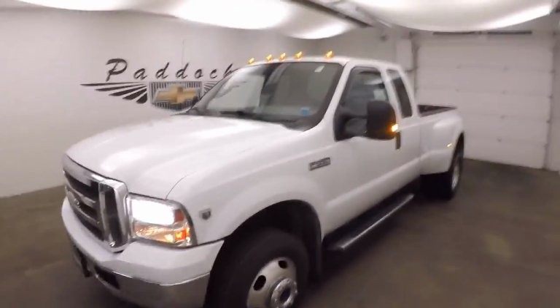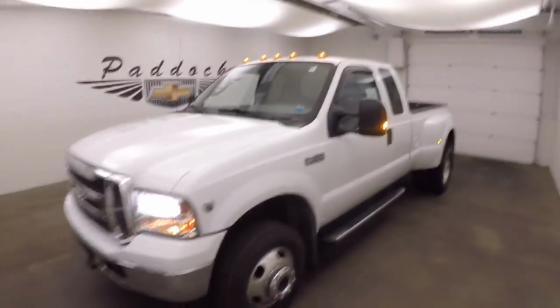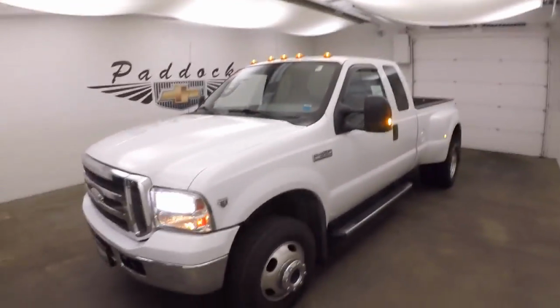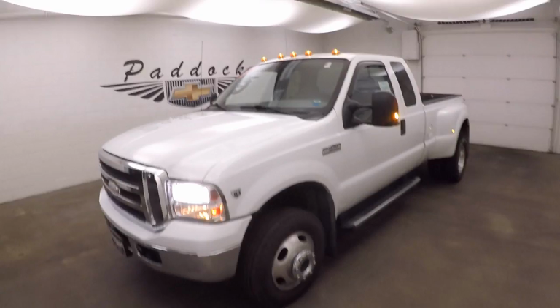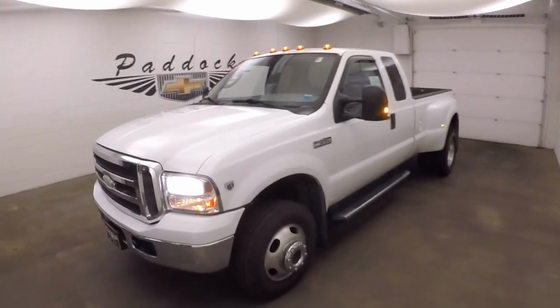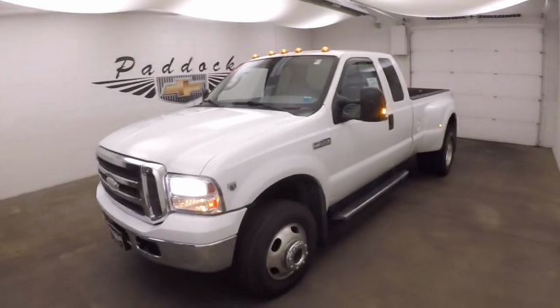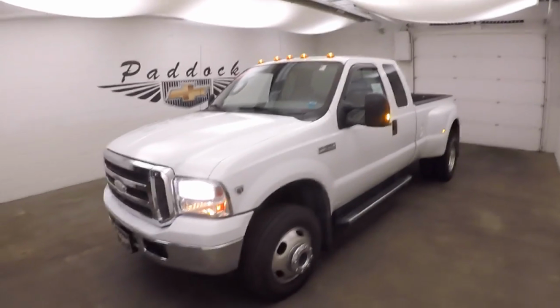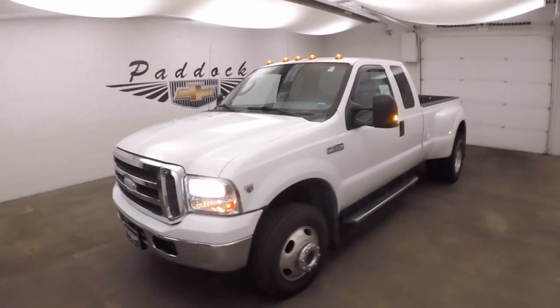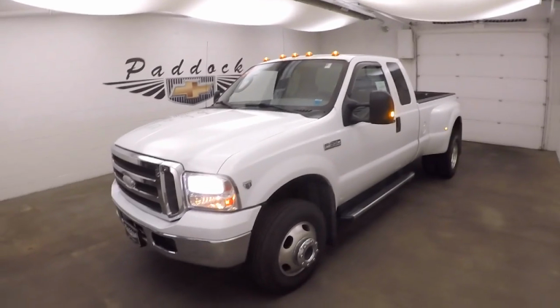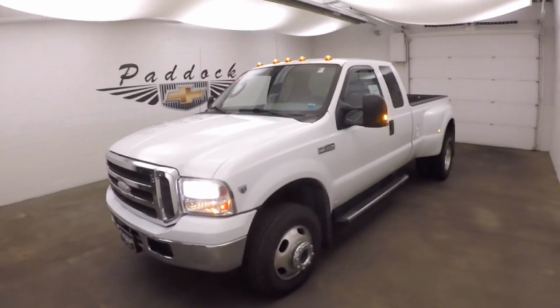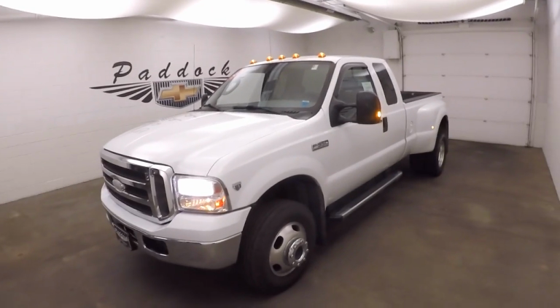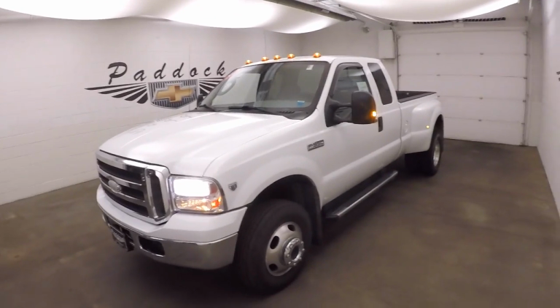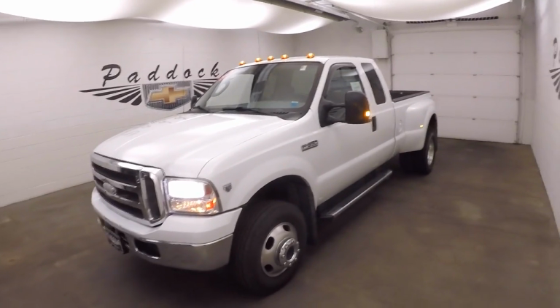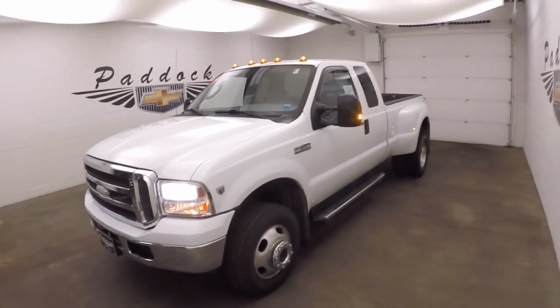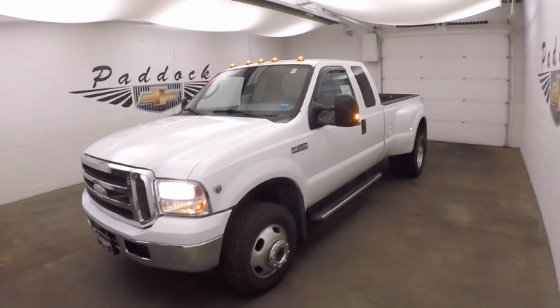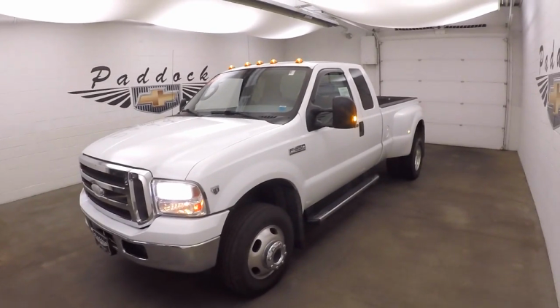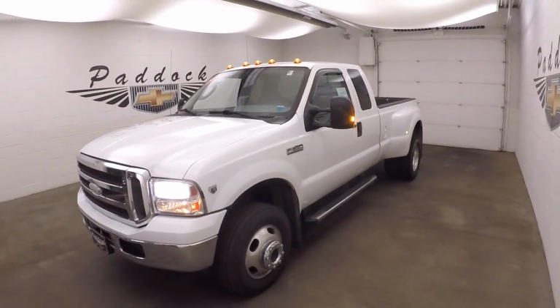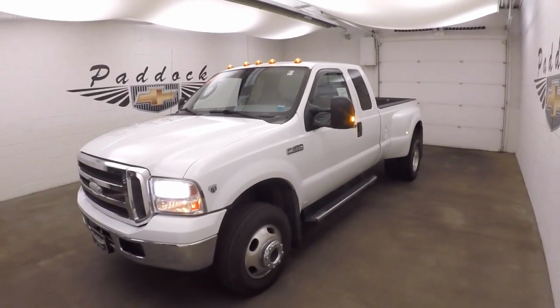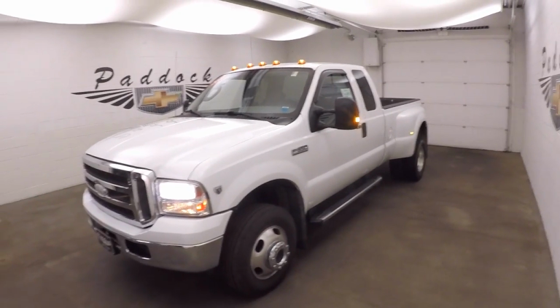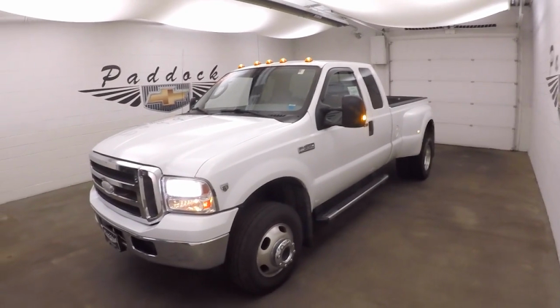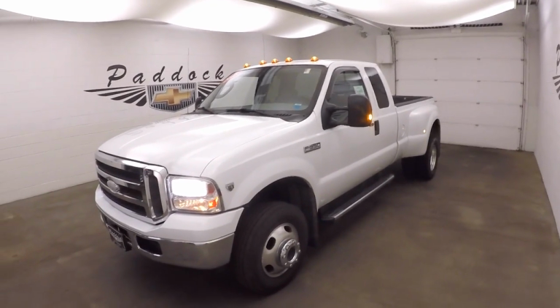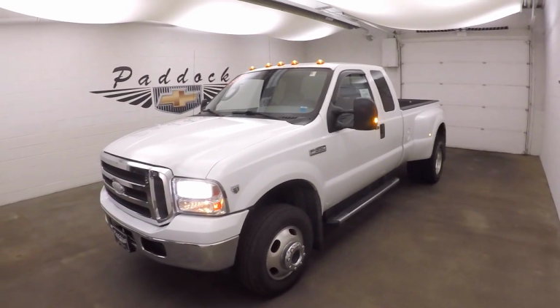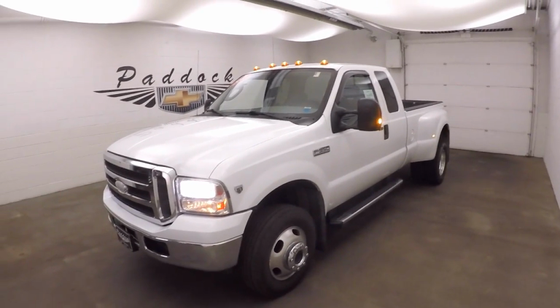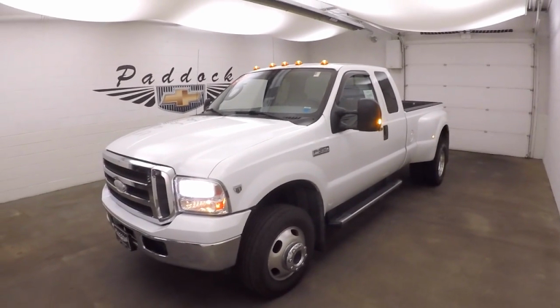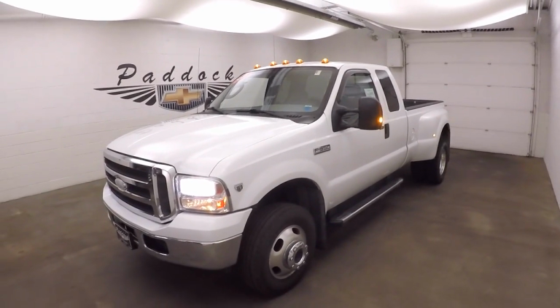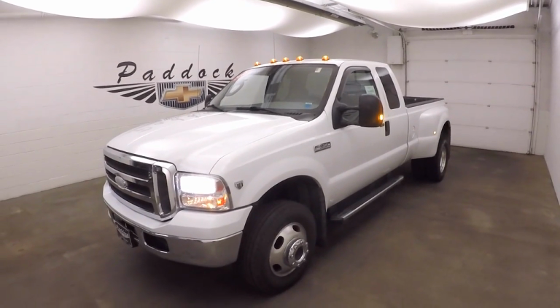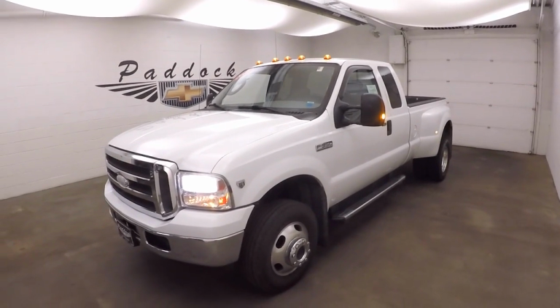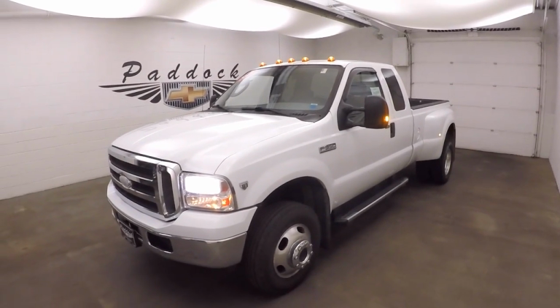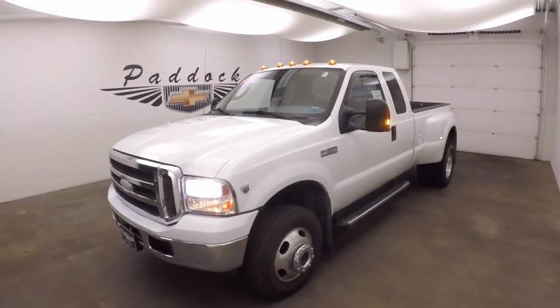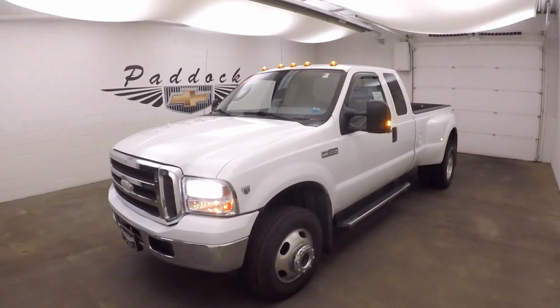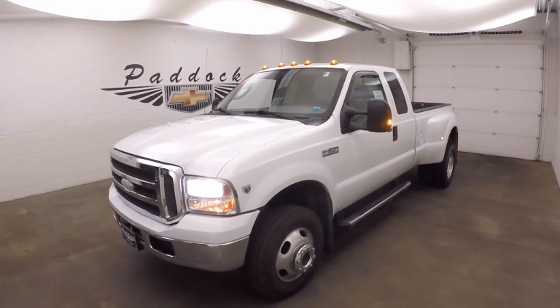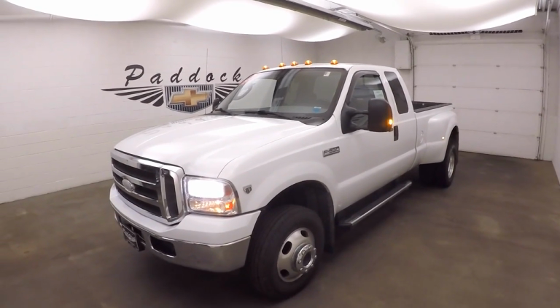To find out more about this Super Duty, give us a call at 876-0945.